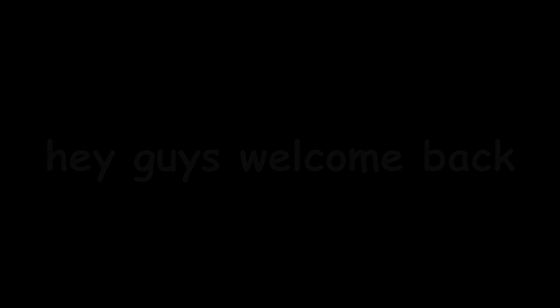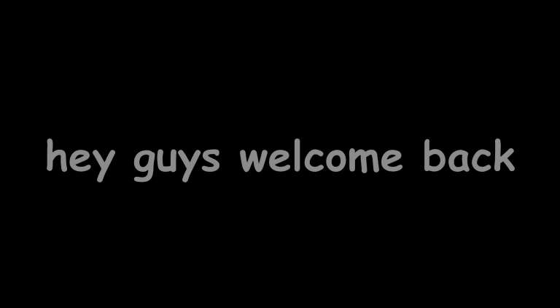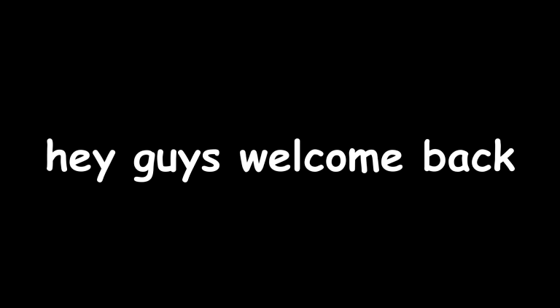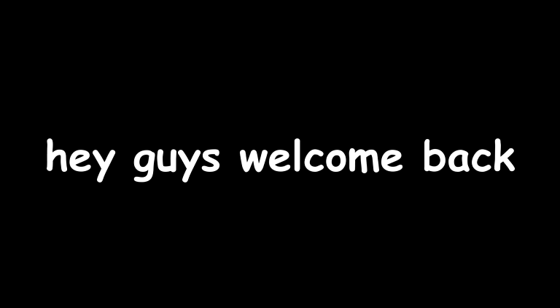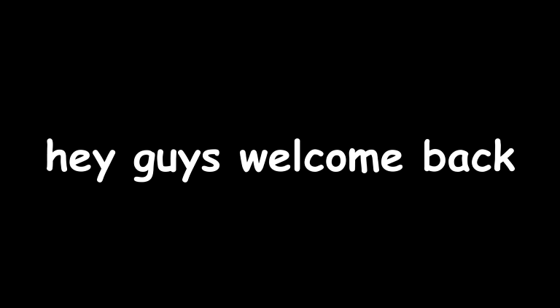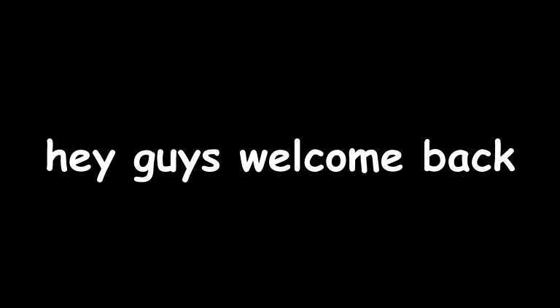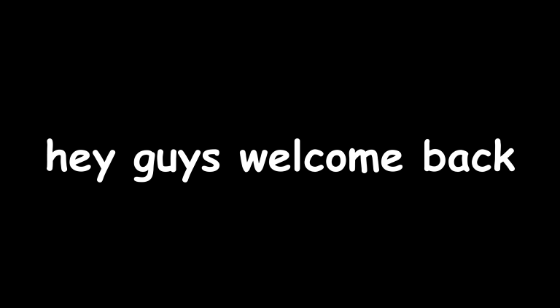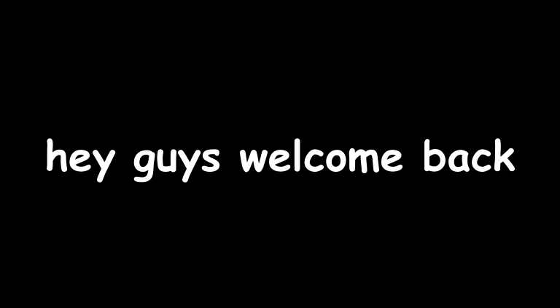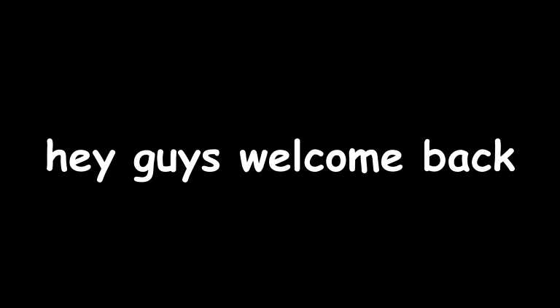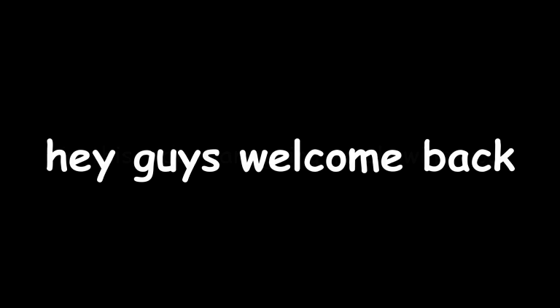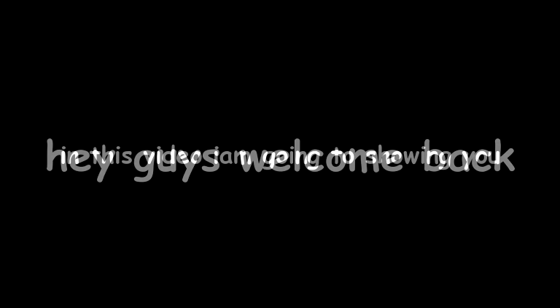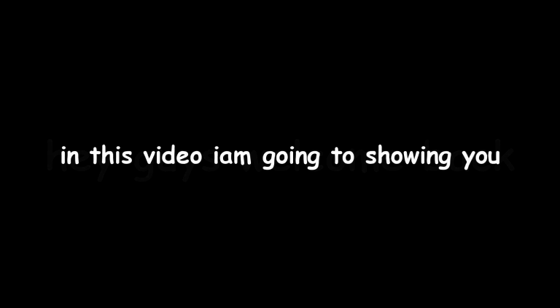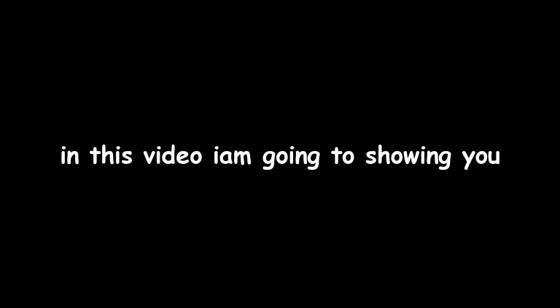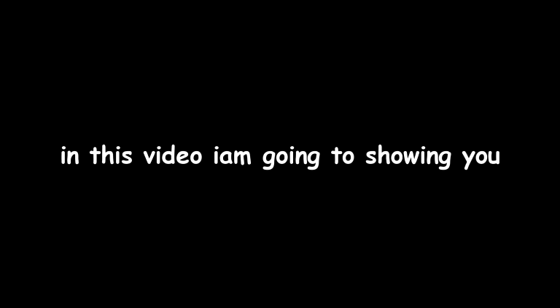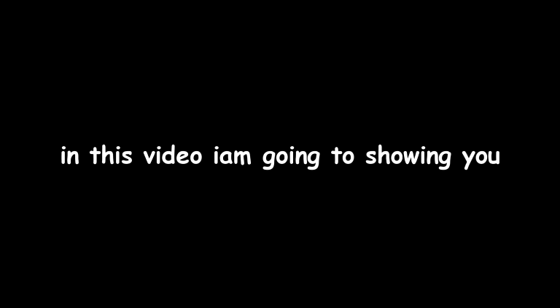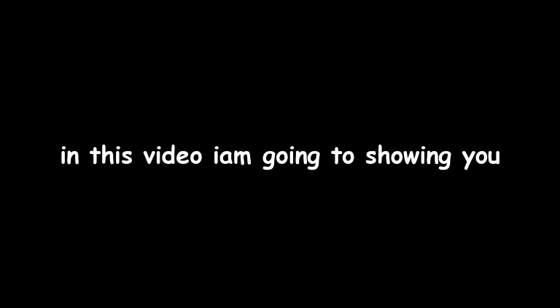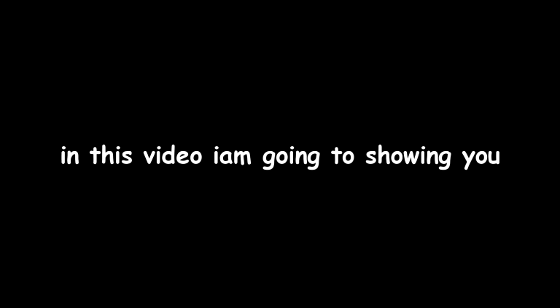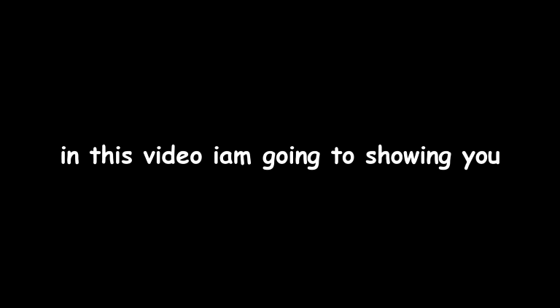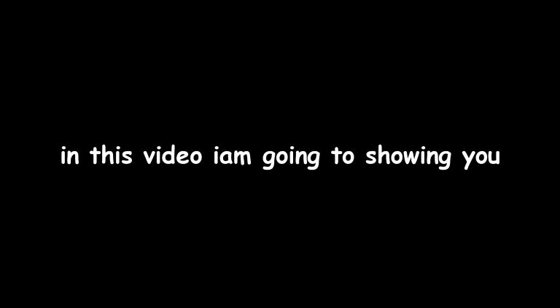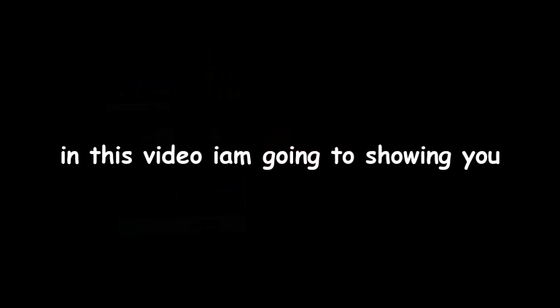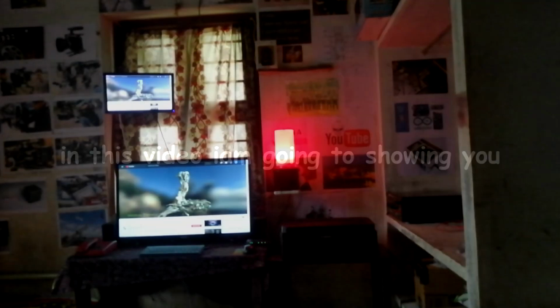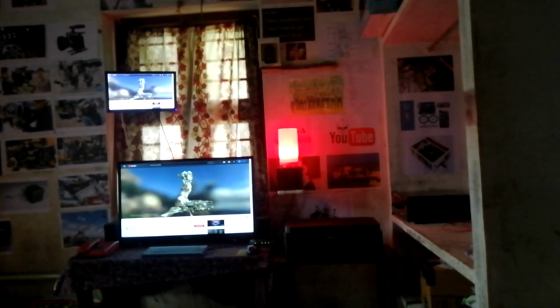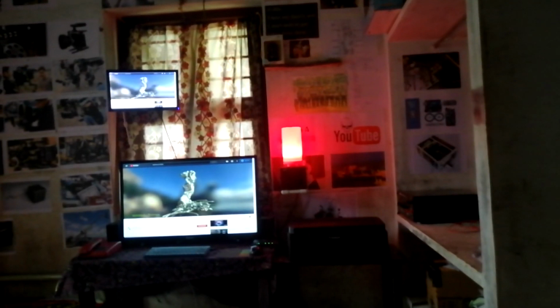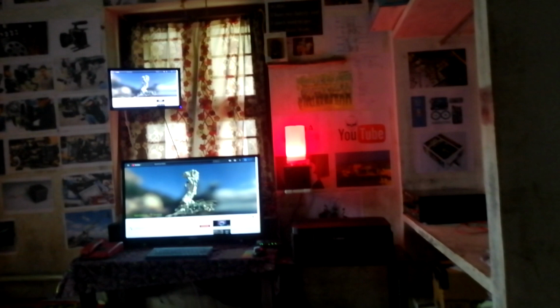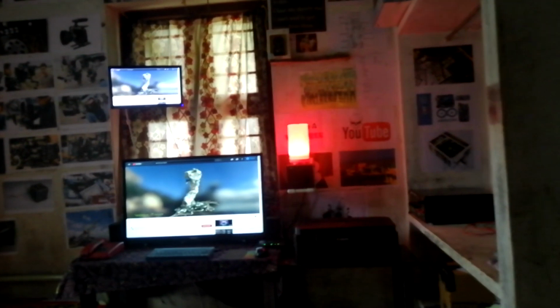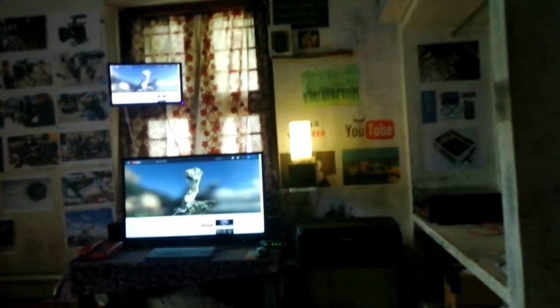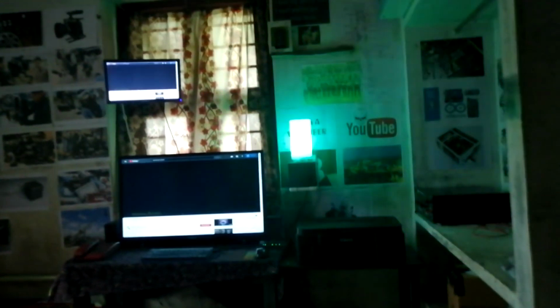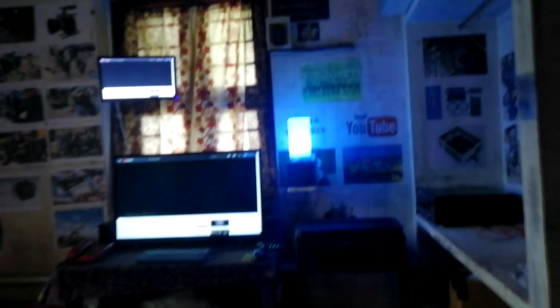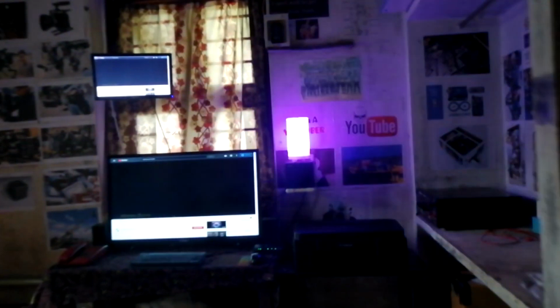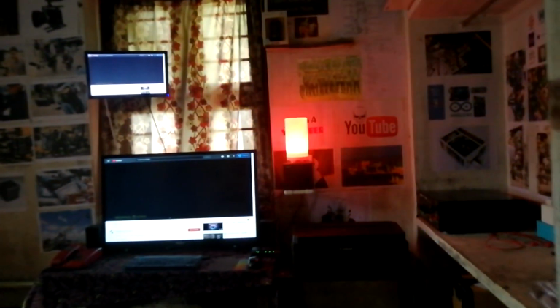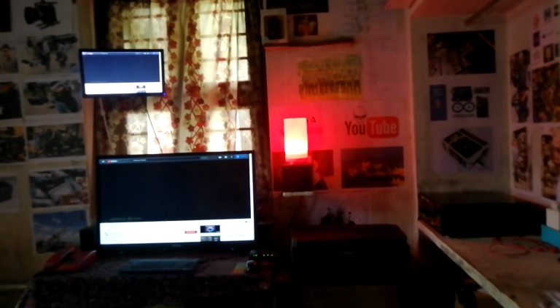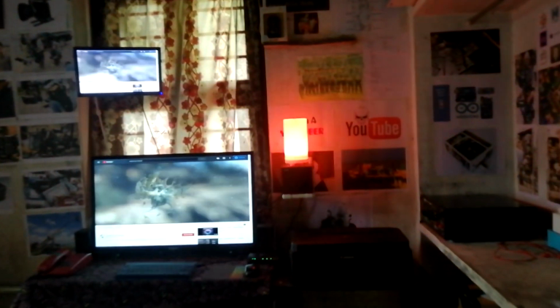Hey guys, welcome back. In this video, I am going to show you how to build a RGB remote-controlled night light.